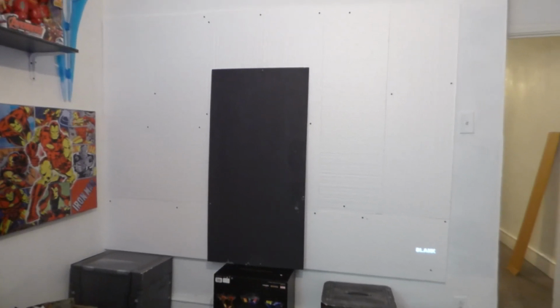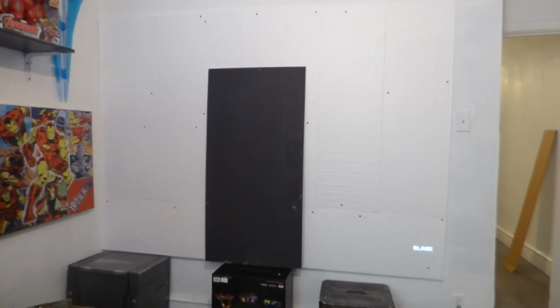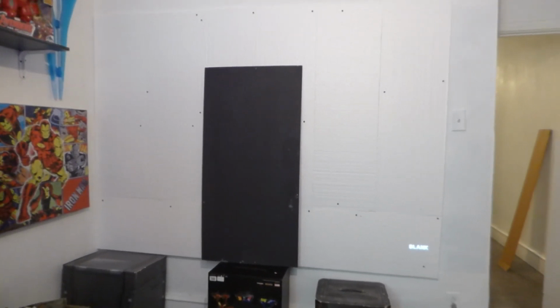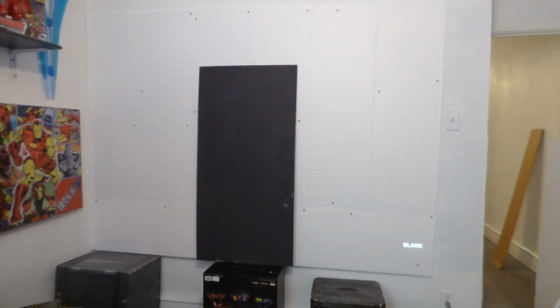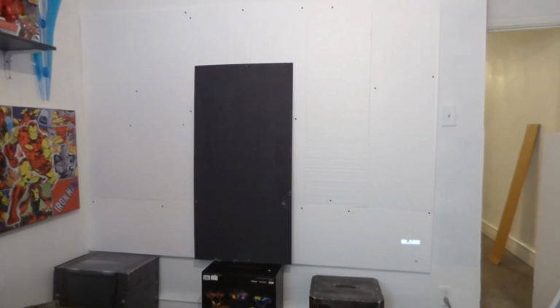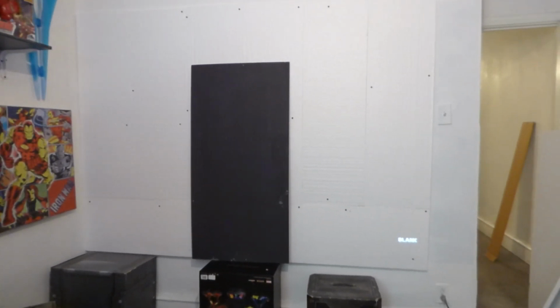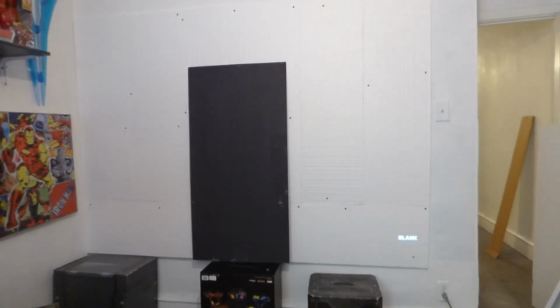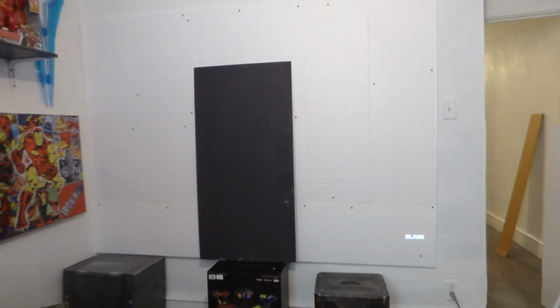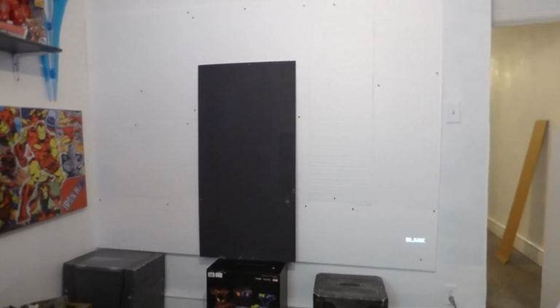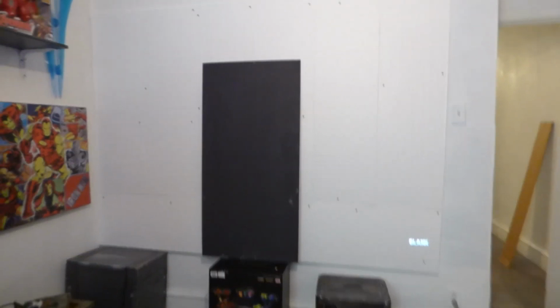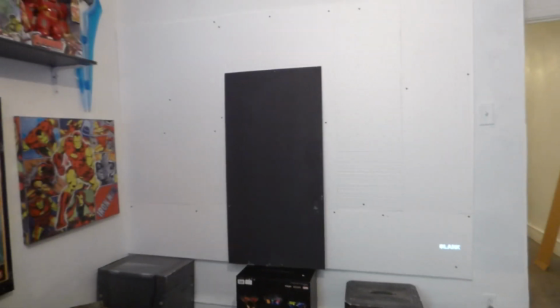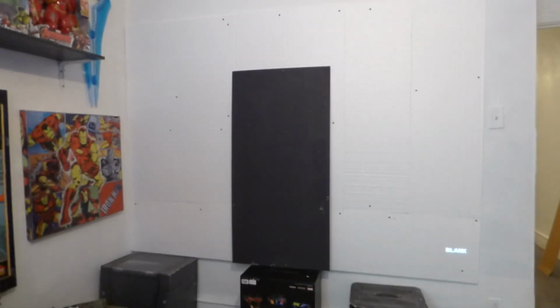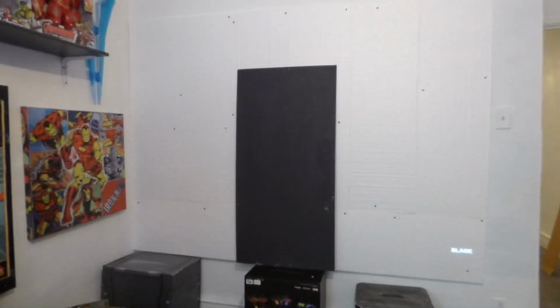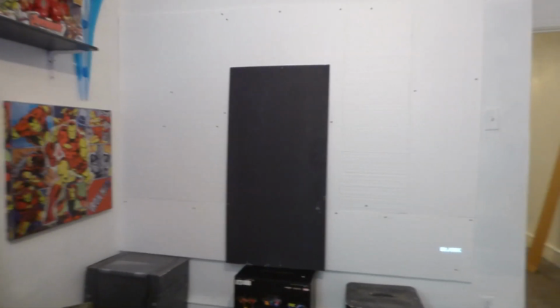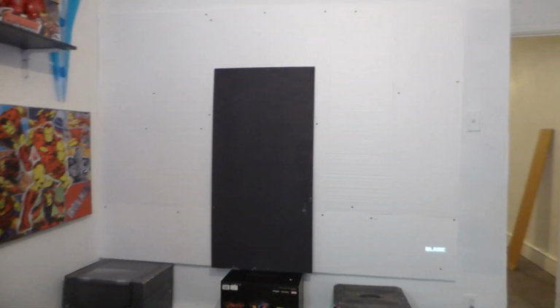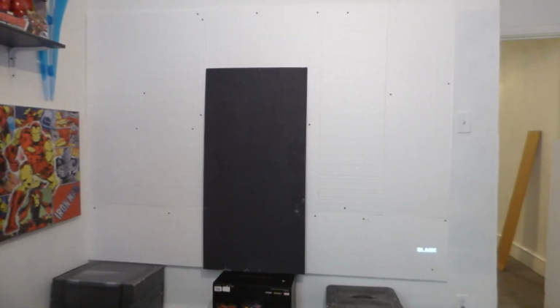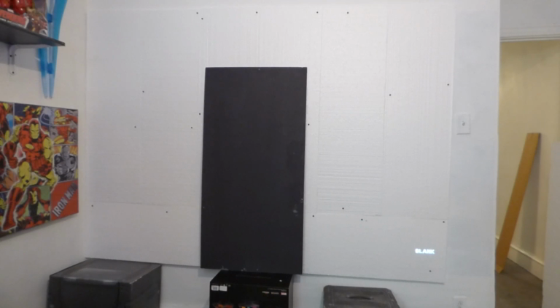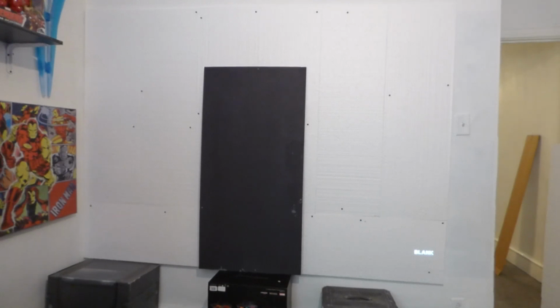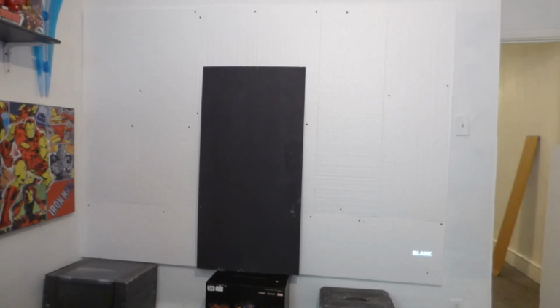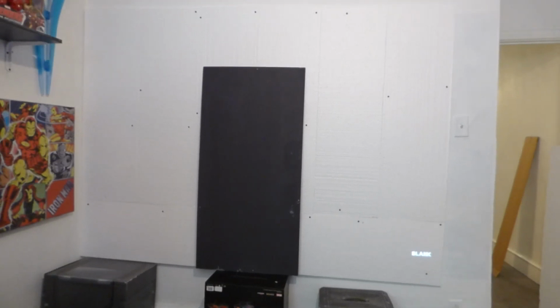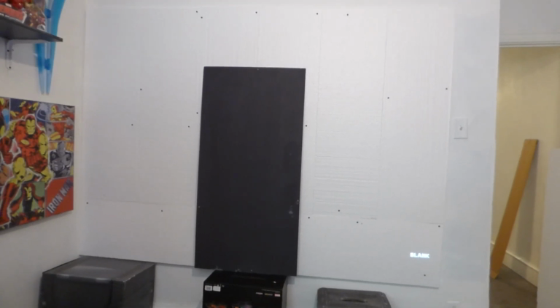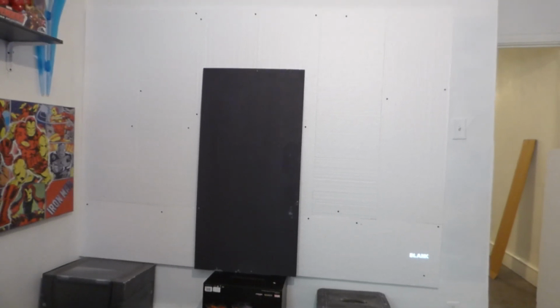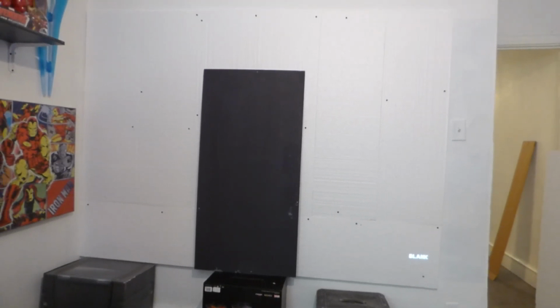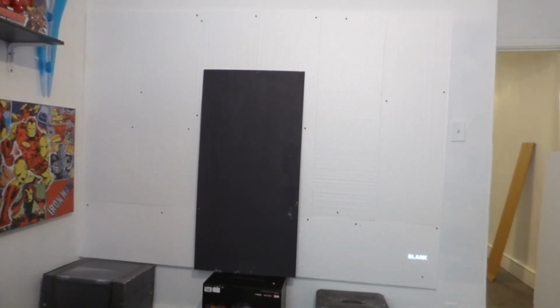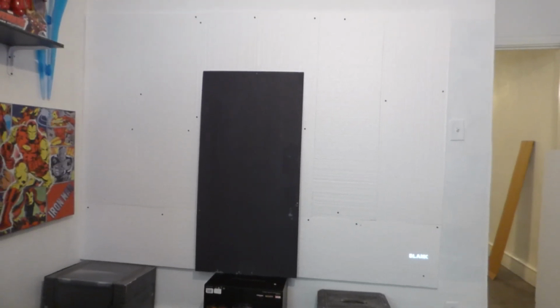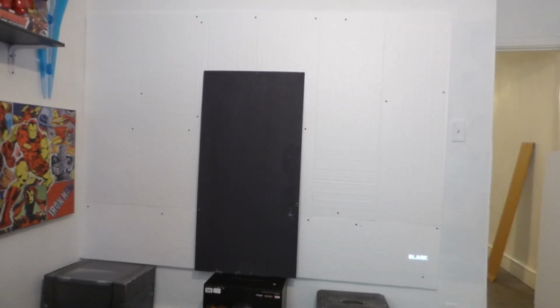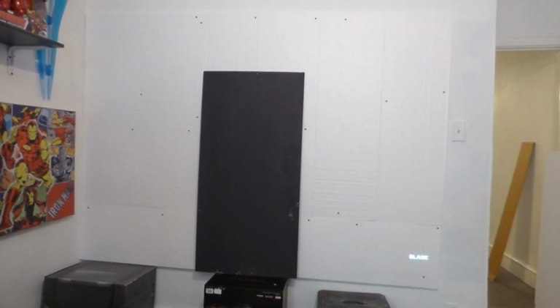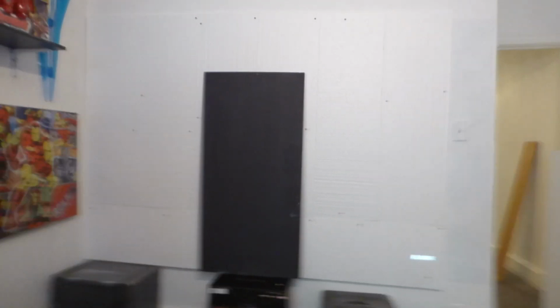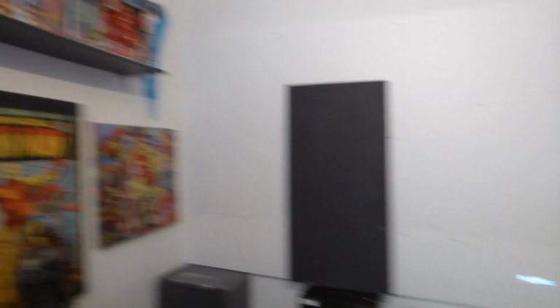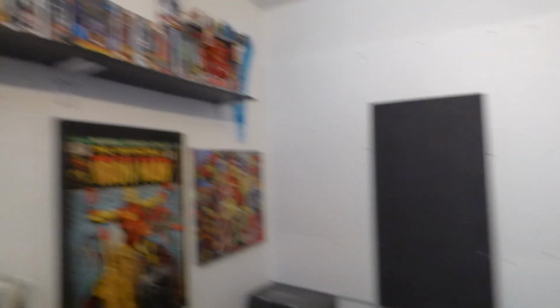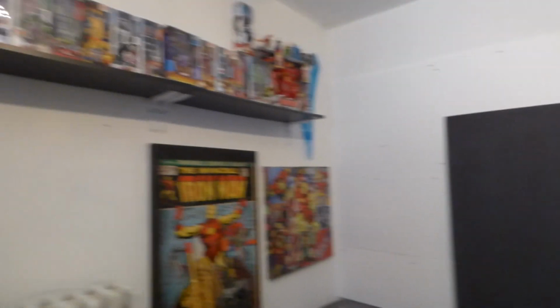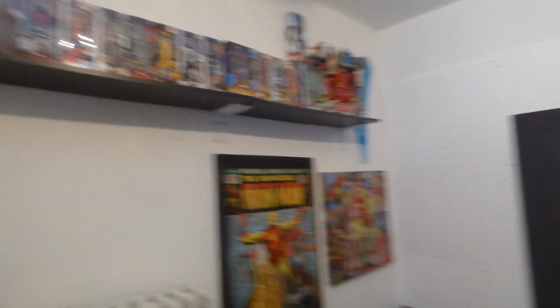This is going to be a pretty fast video. I'm showing you my new projects. I decided to put in a styrofoam projection screen in my gaming room.